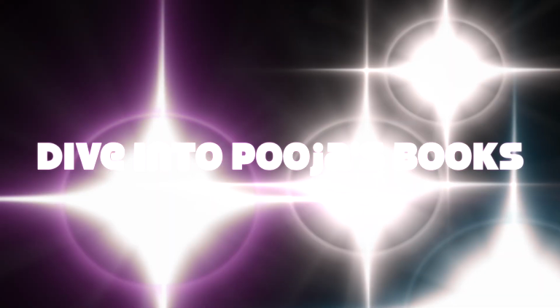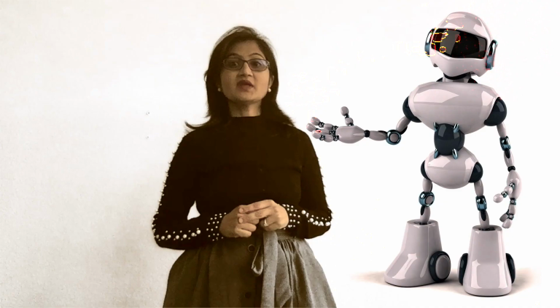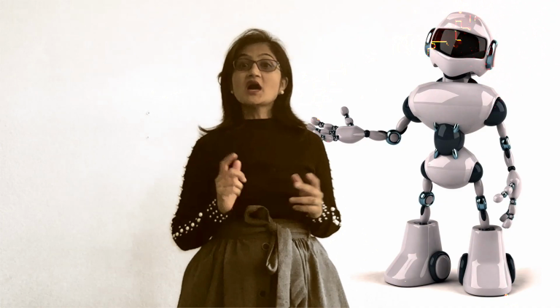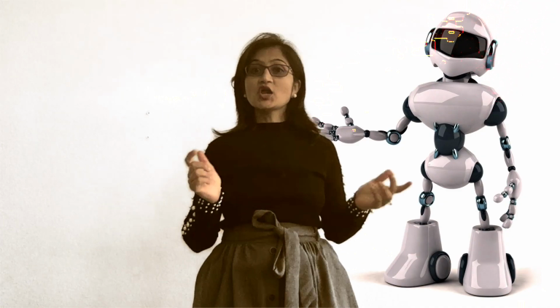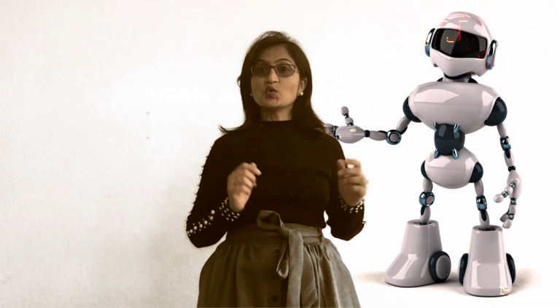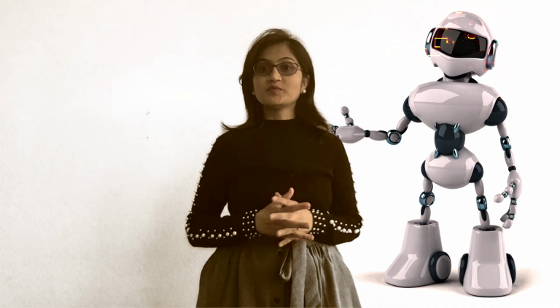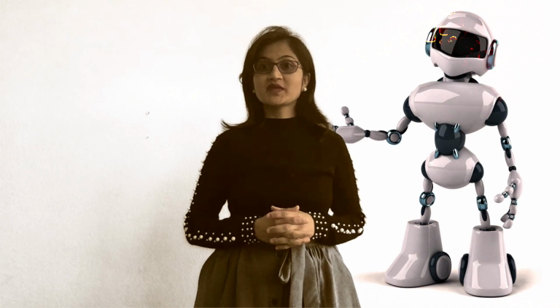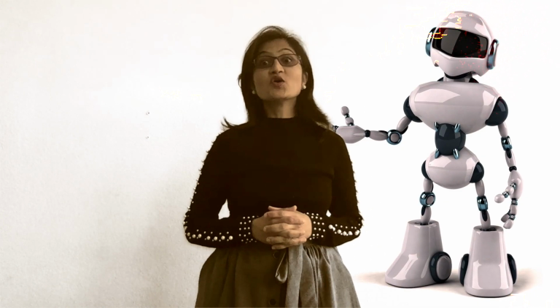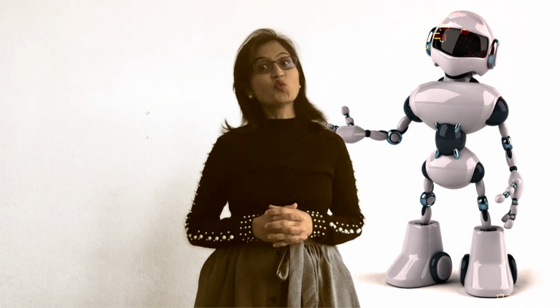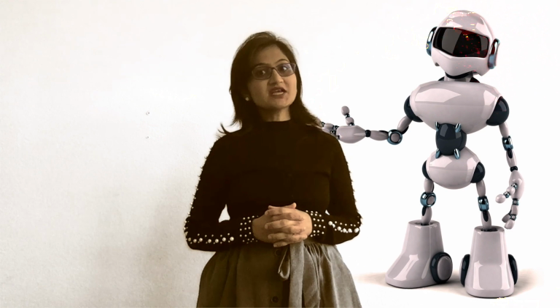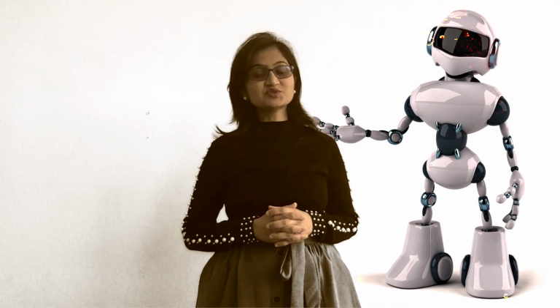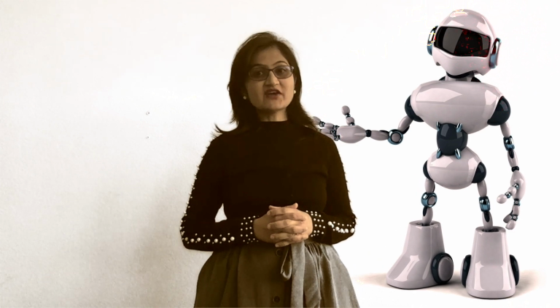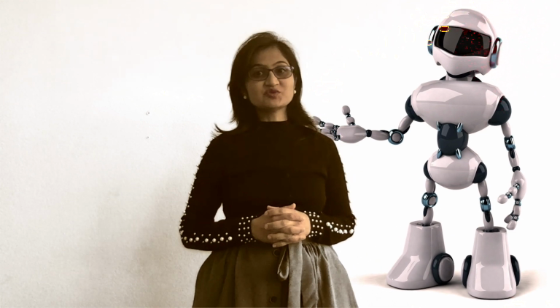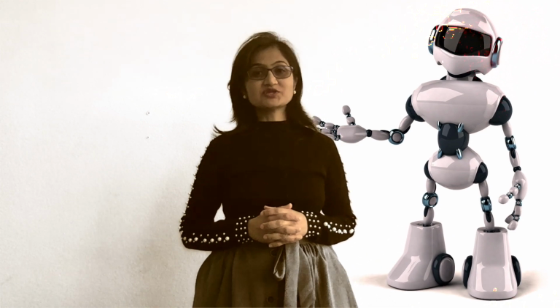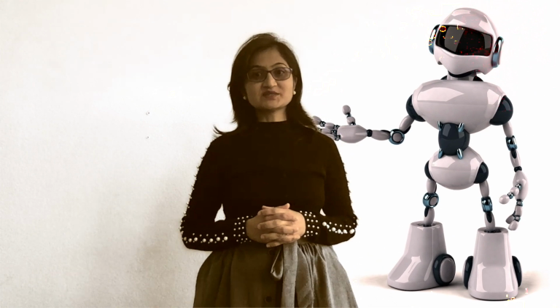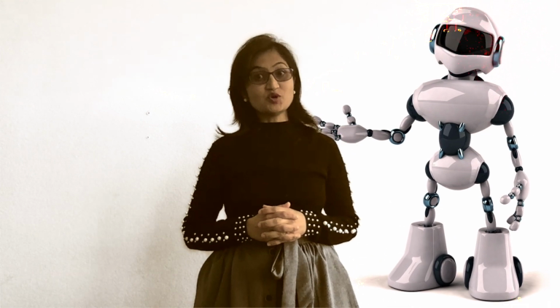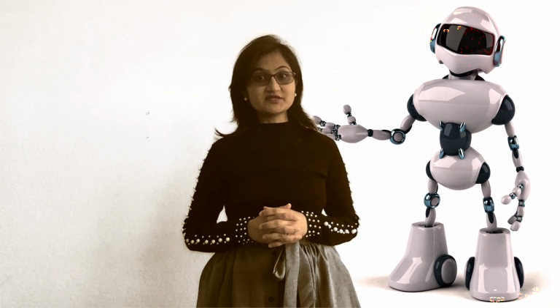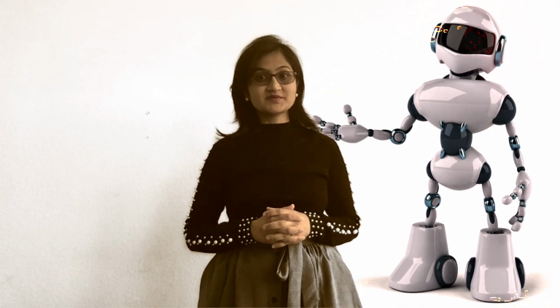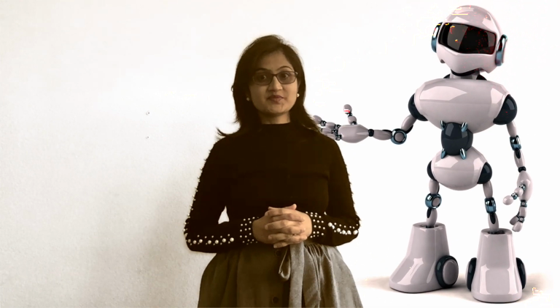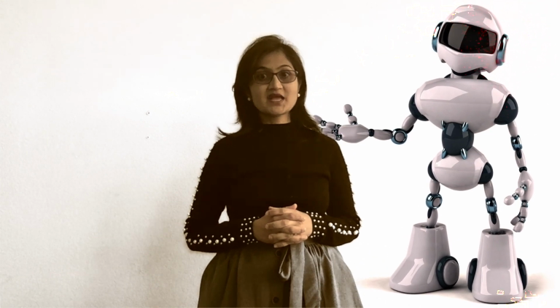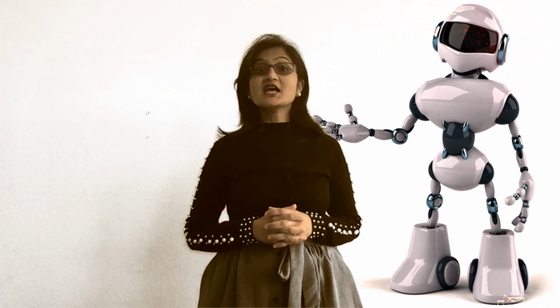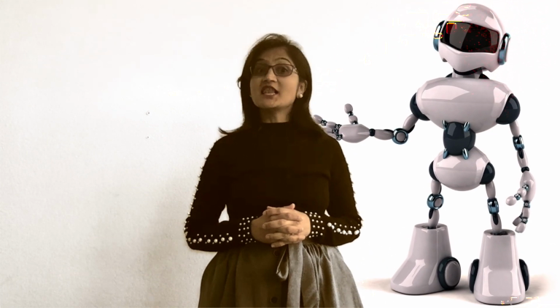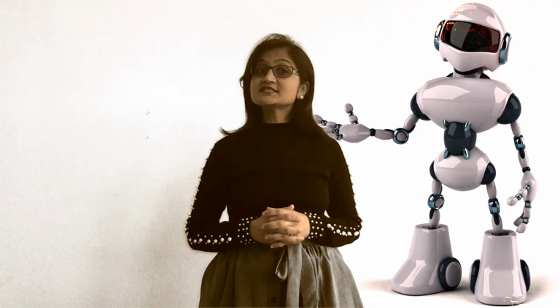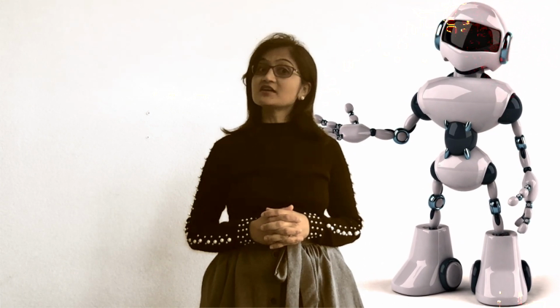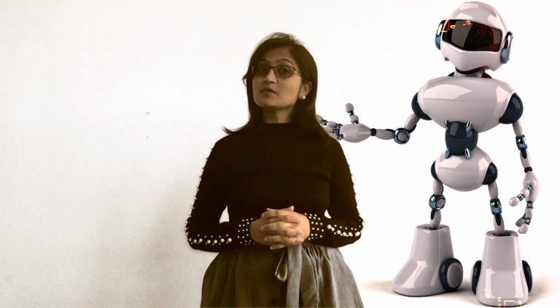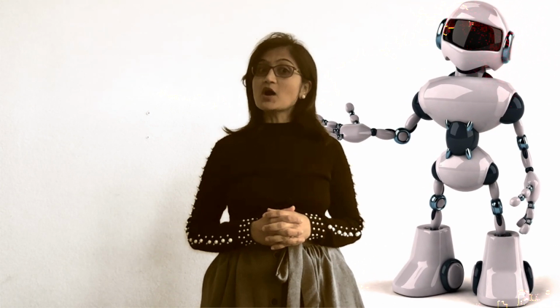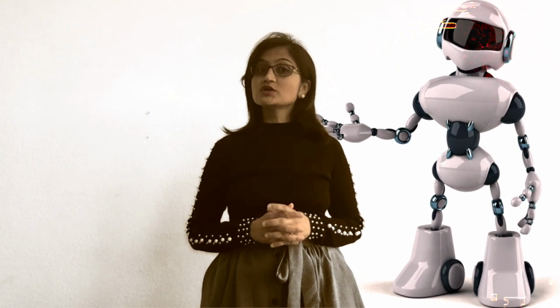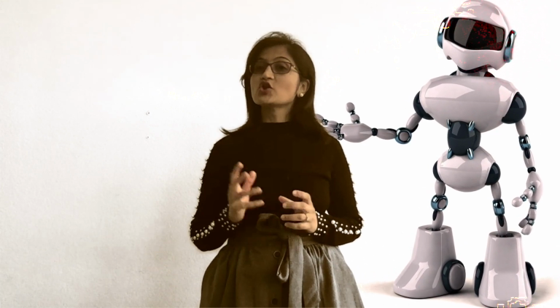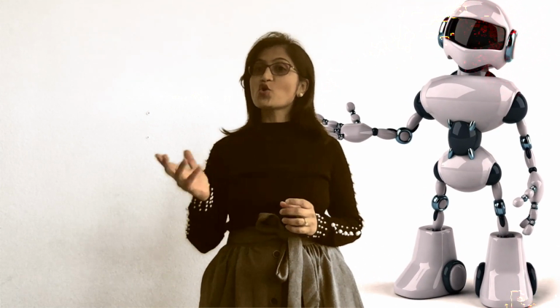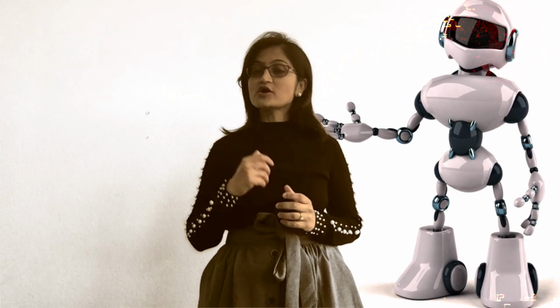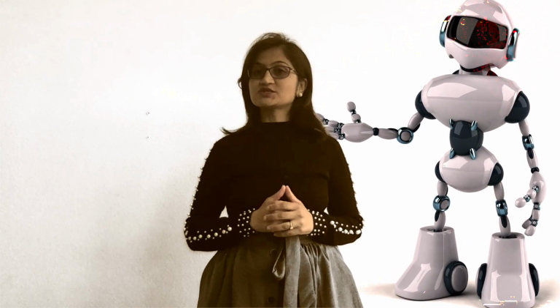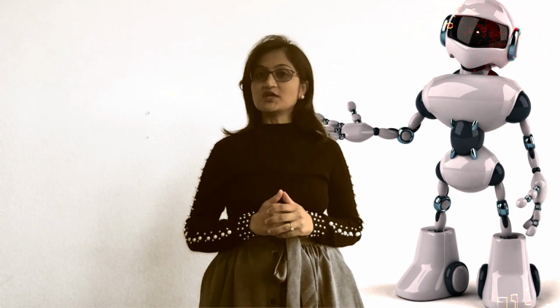Hello, welcome to Dive into Puja's Books. Let's learn about robots today.